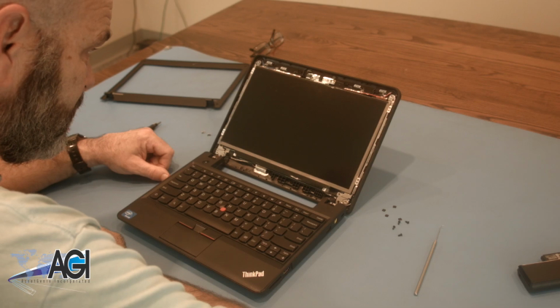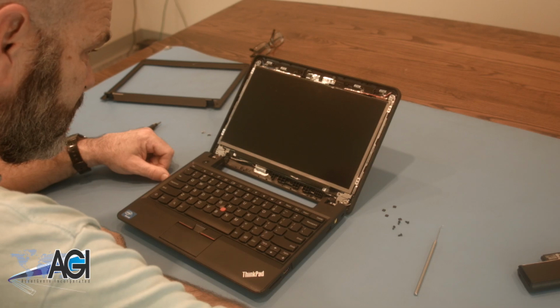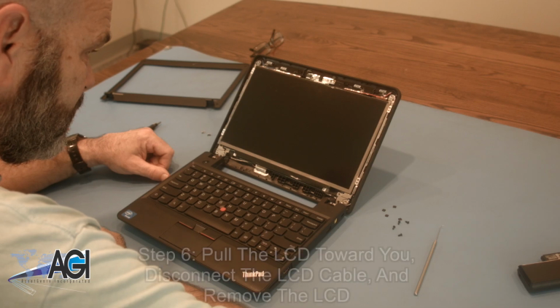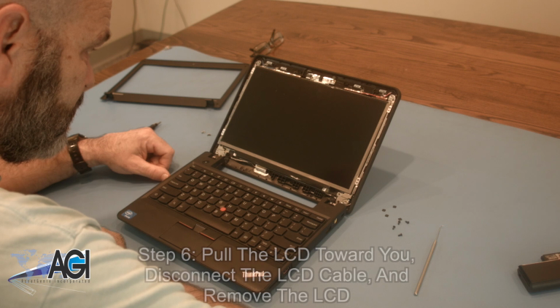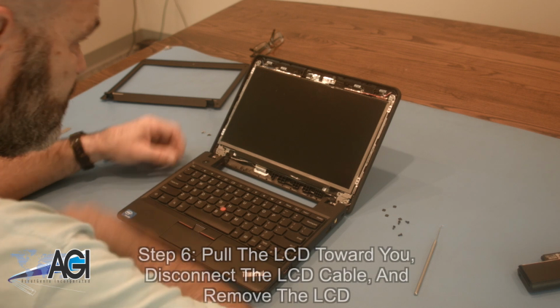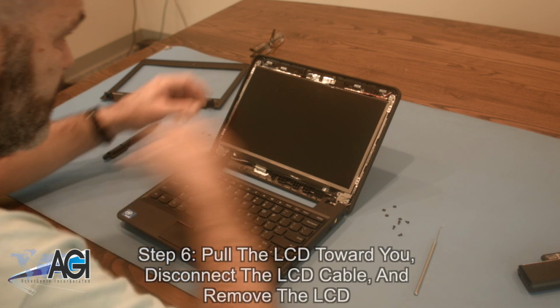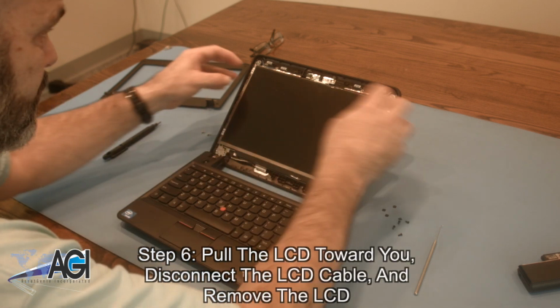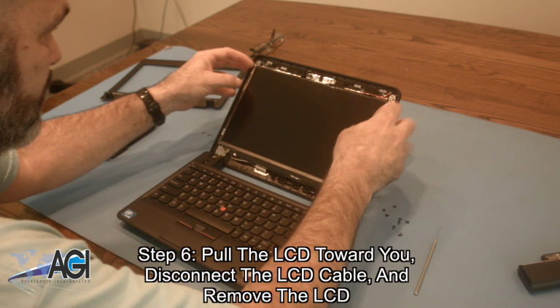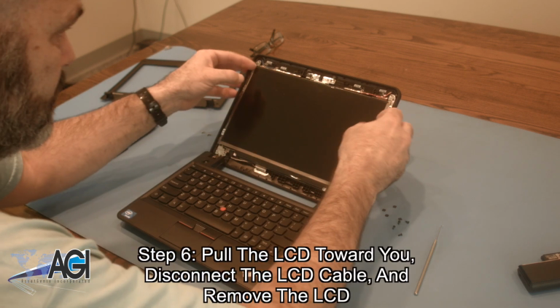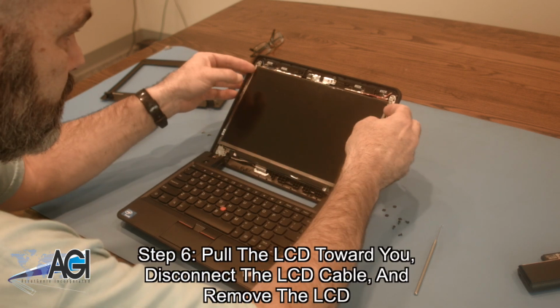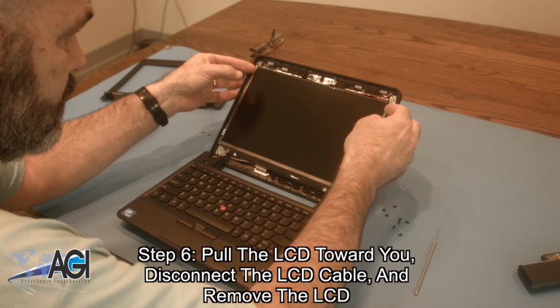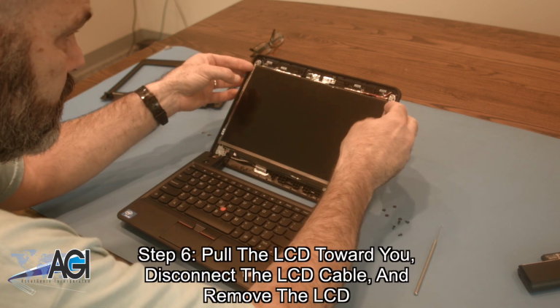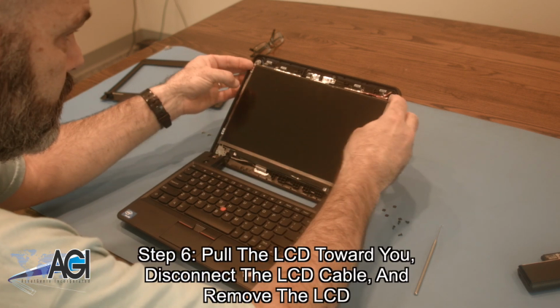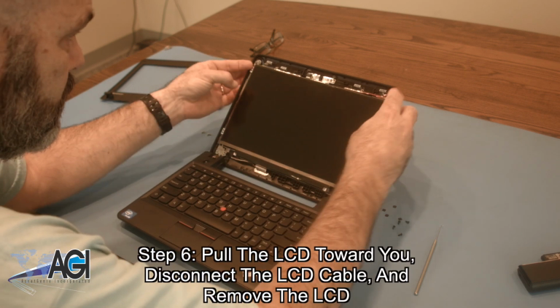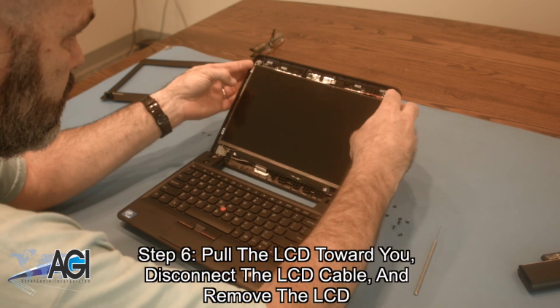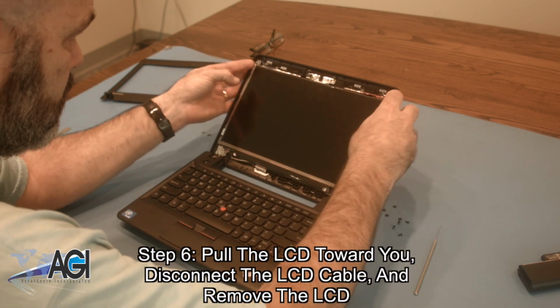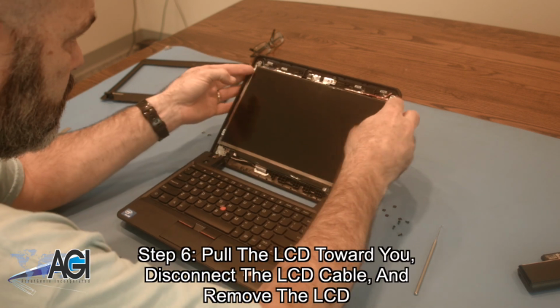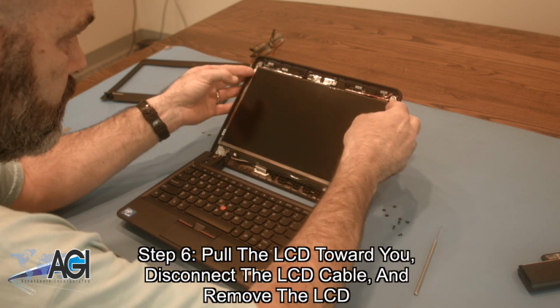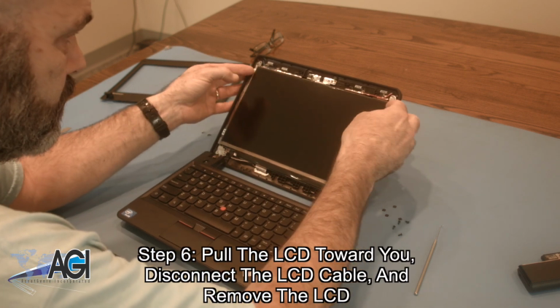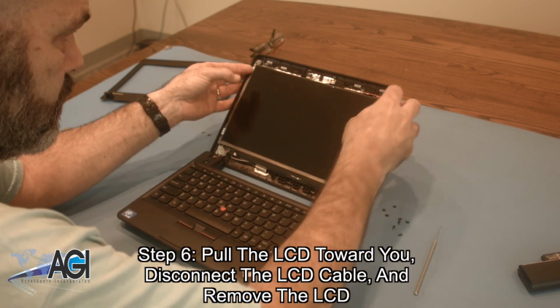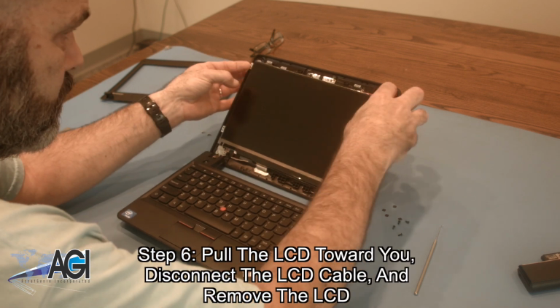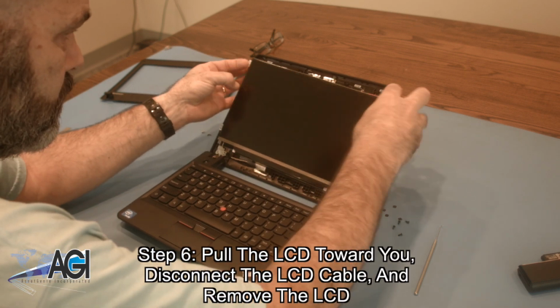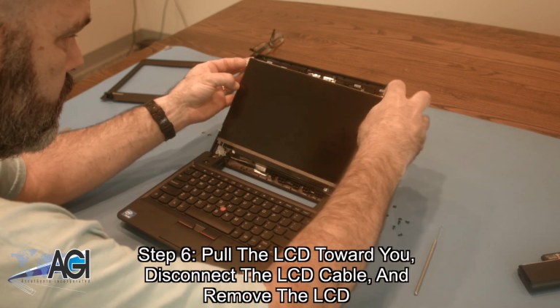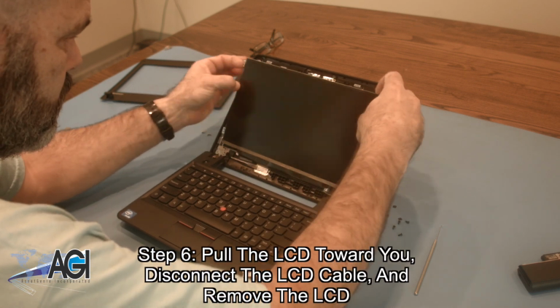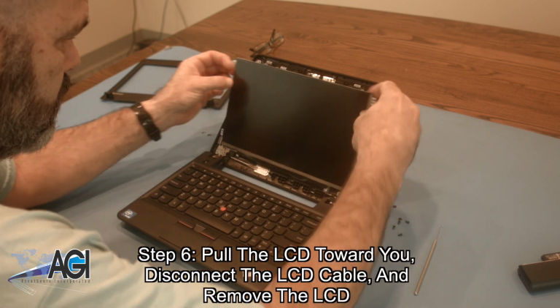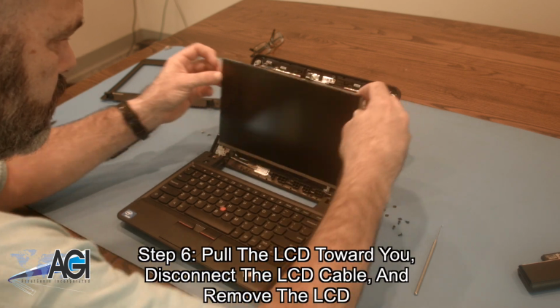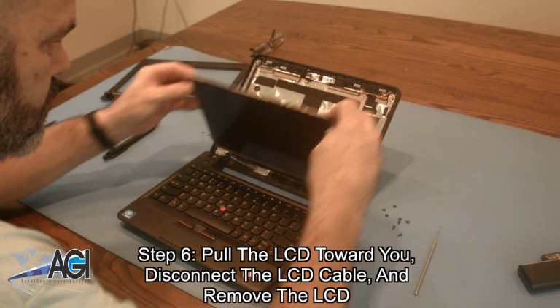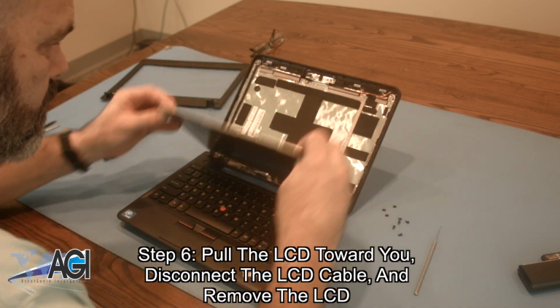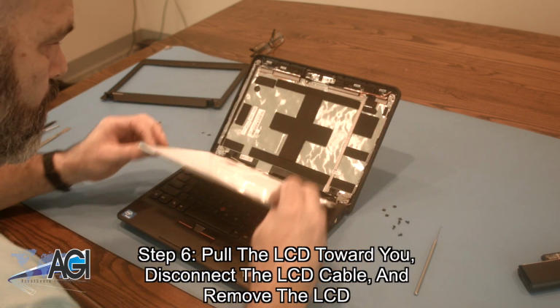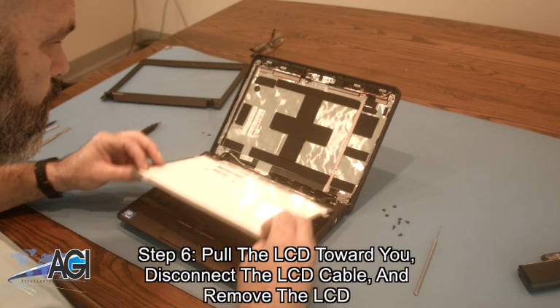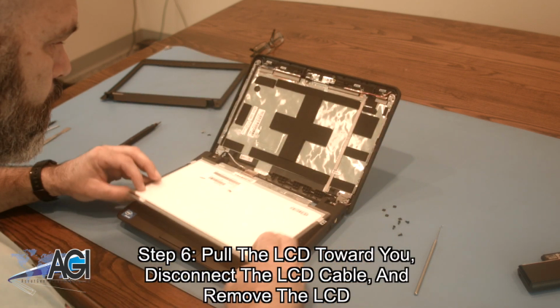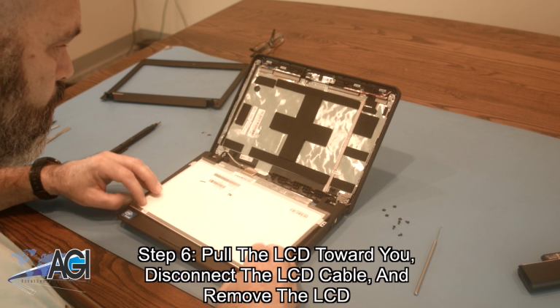Next, you will pull the LCD toward you, disconnect the LCD cable, and remove the LCD.